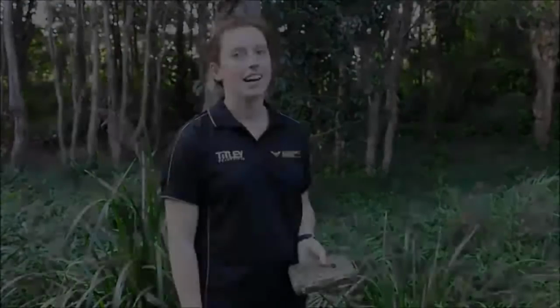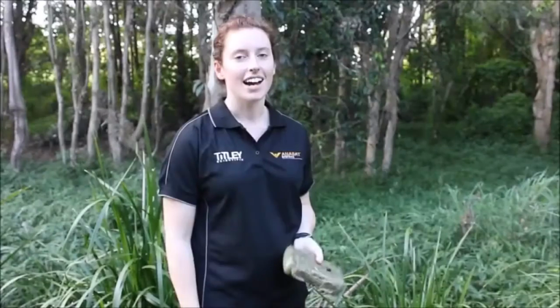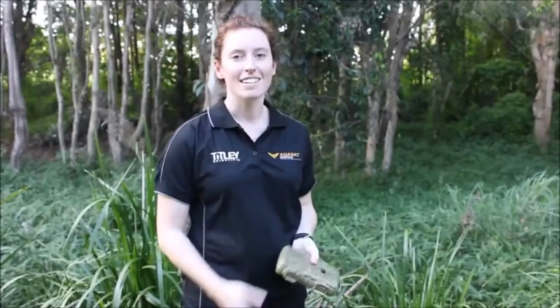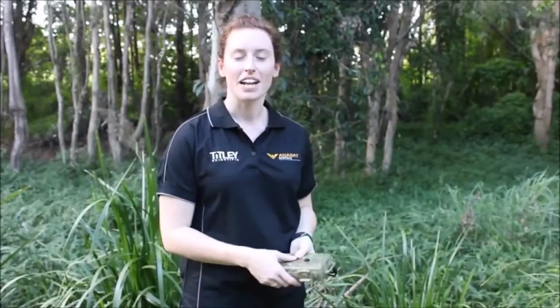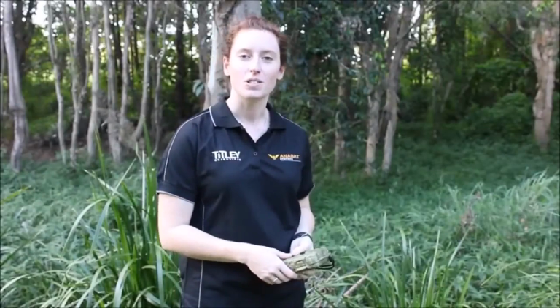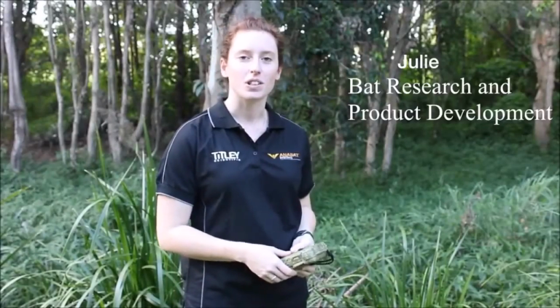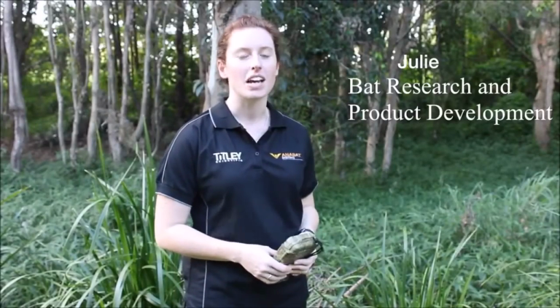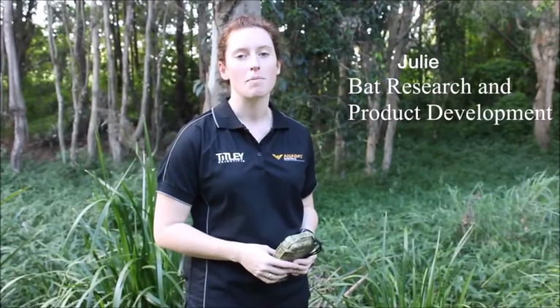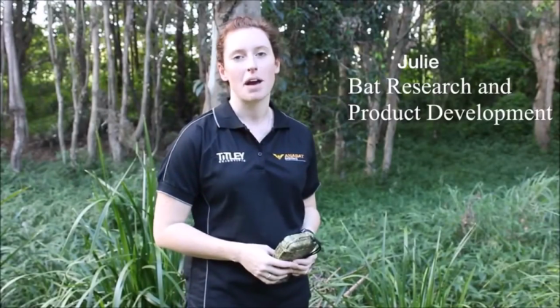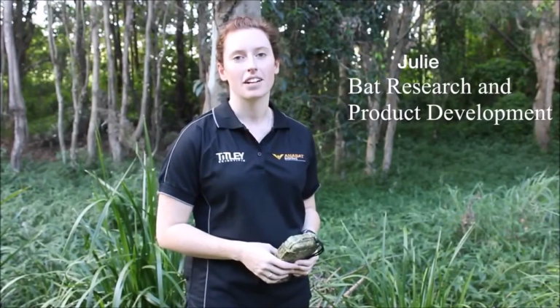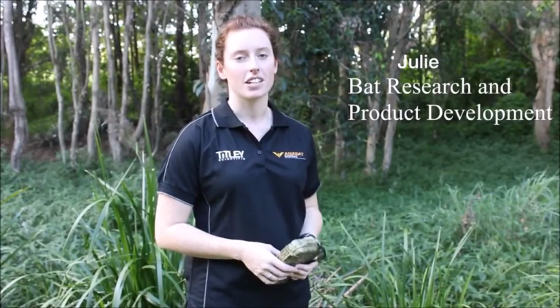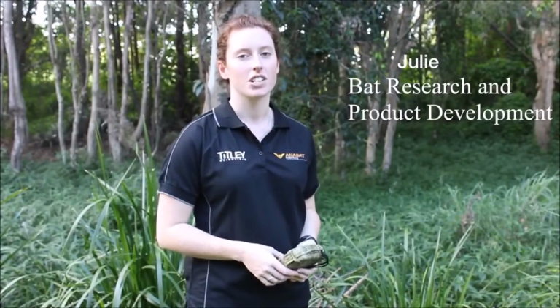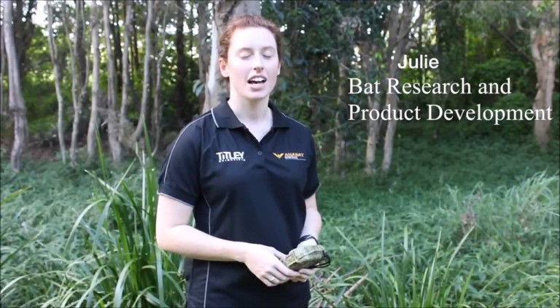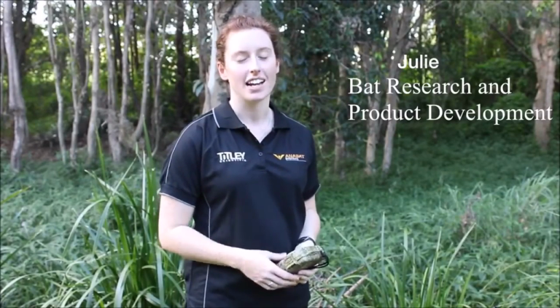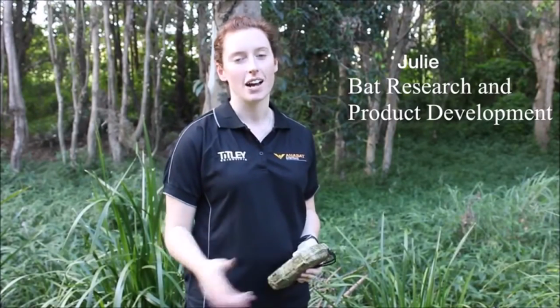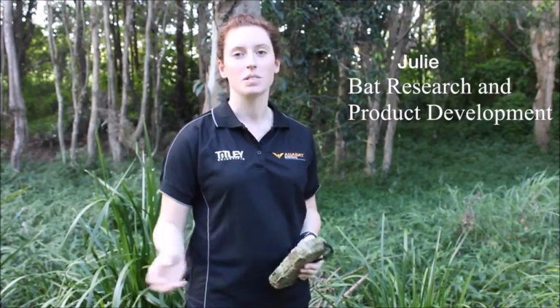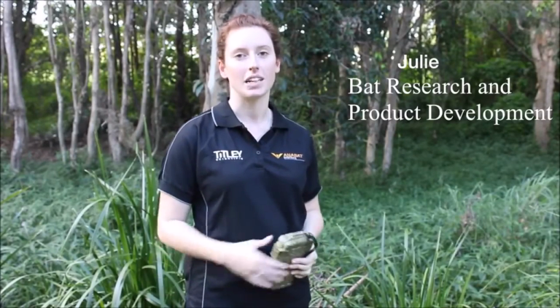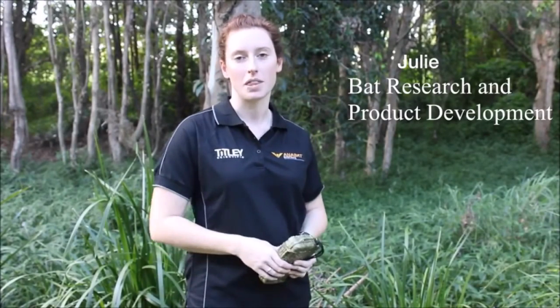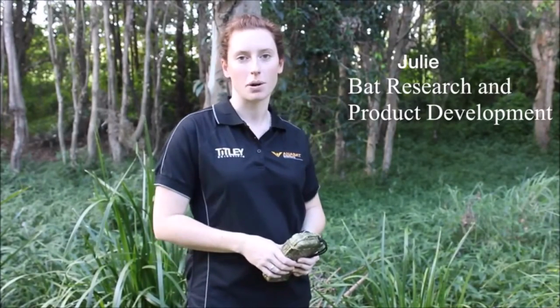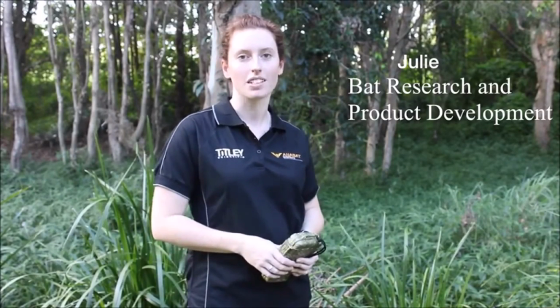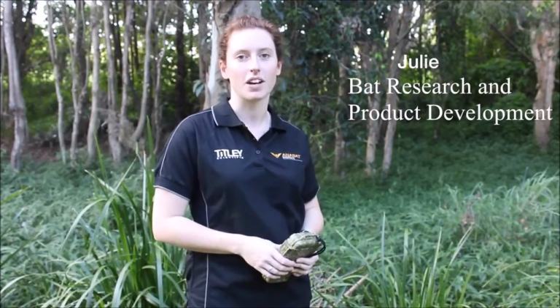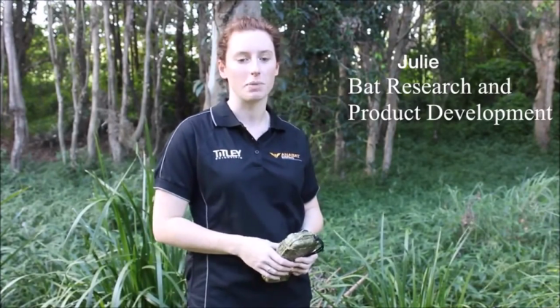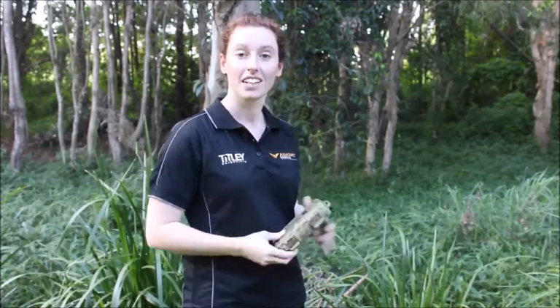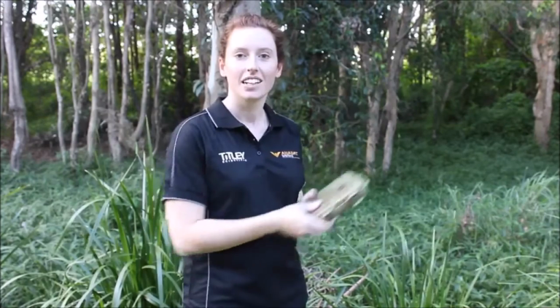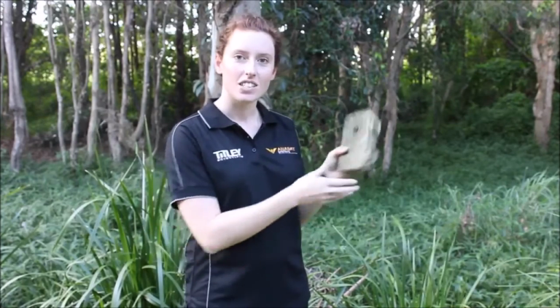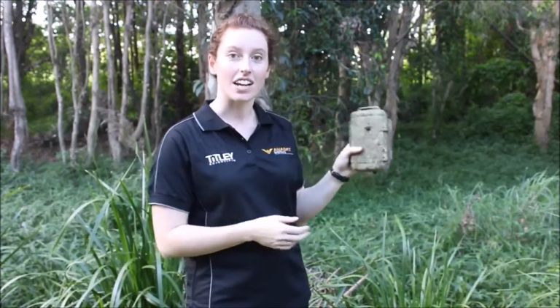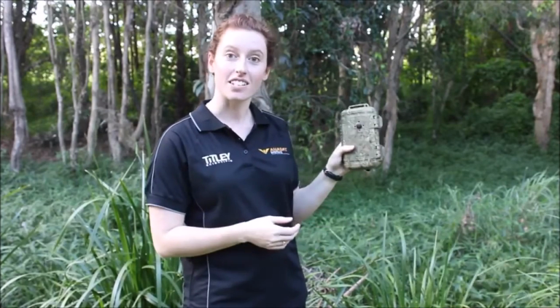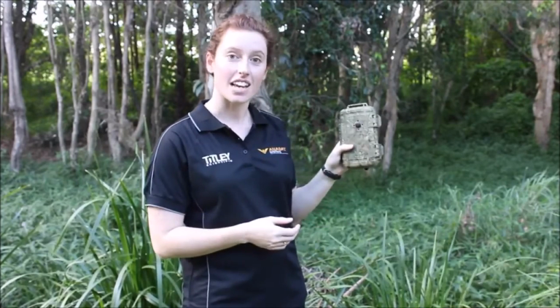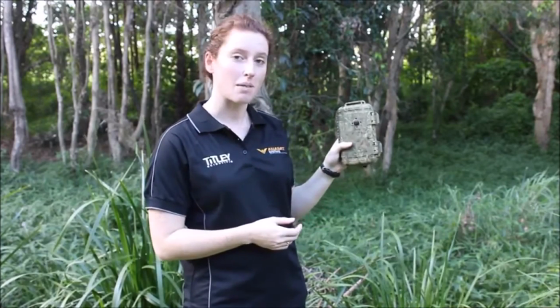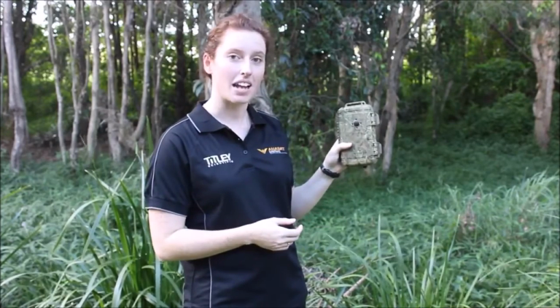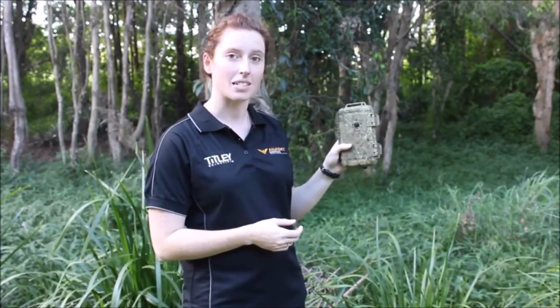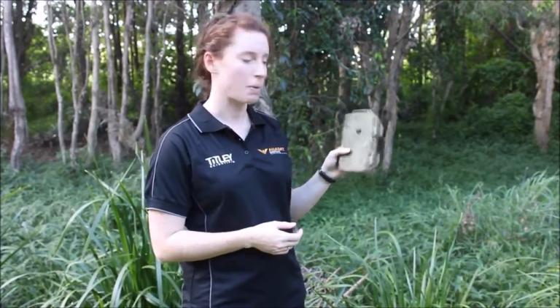Hi, my name is Julie and I'm a bat researcher and I help Titley with their product development. Here is the Anabat Express.